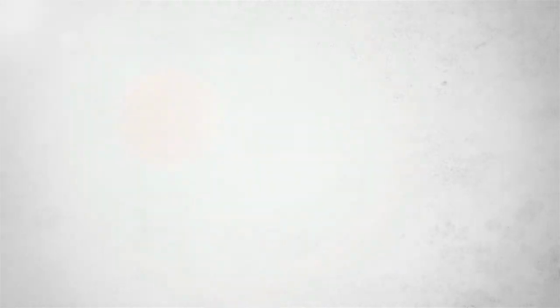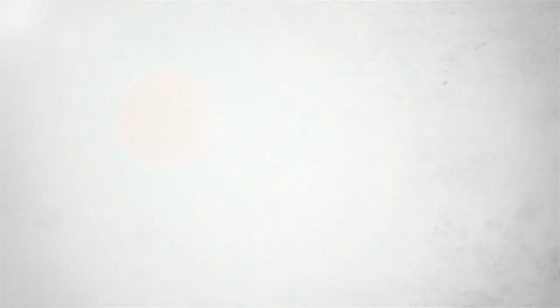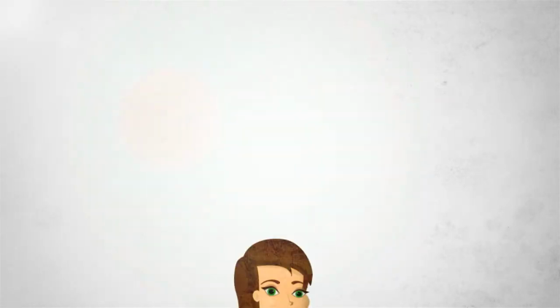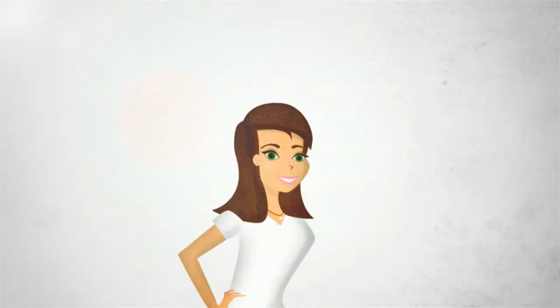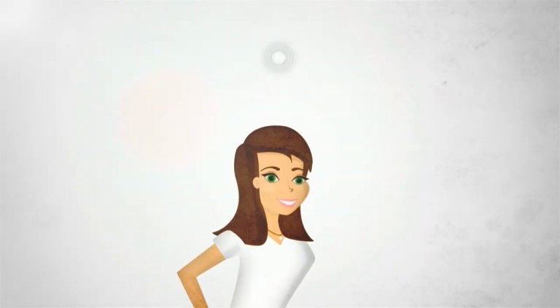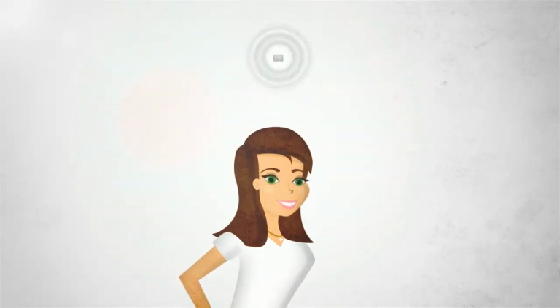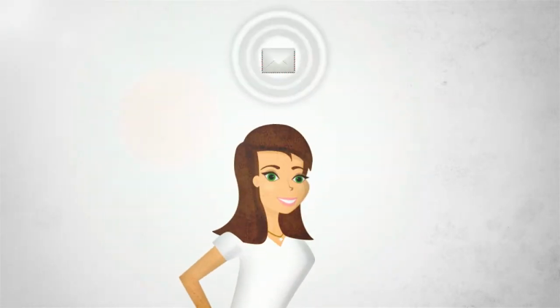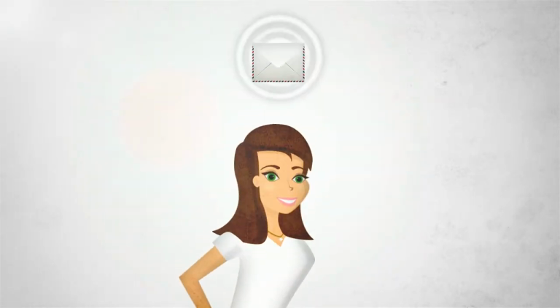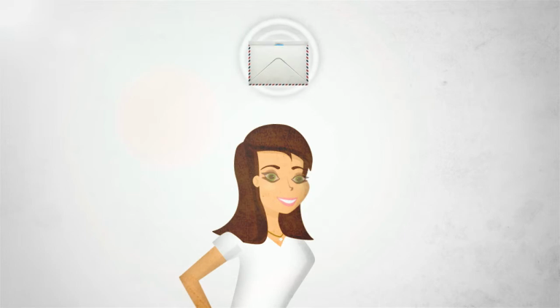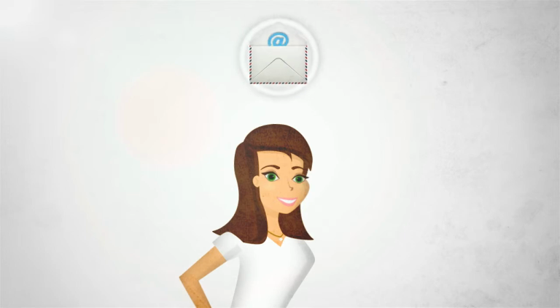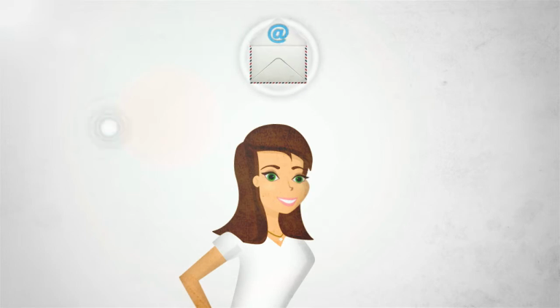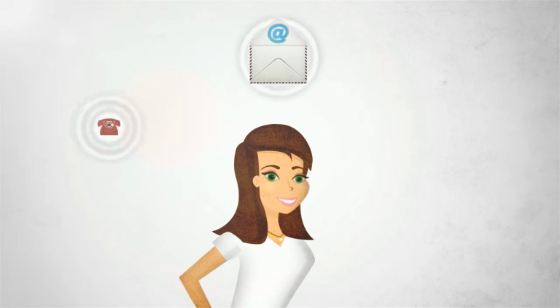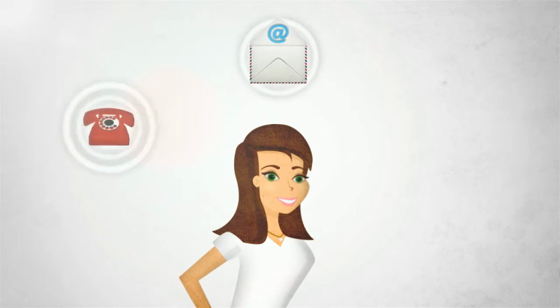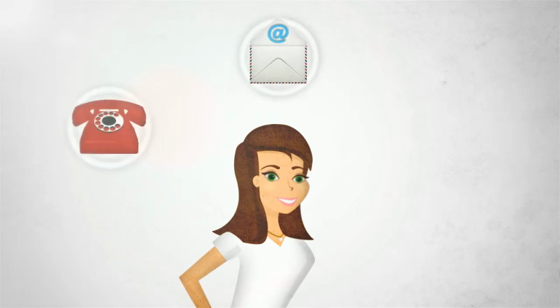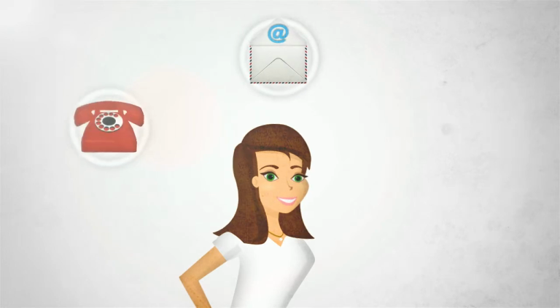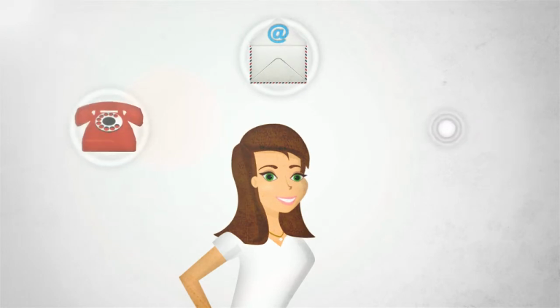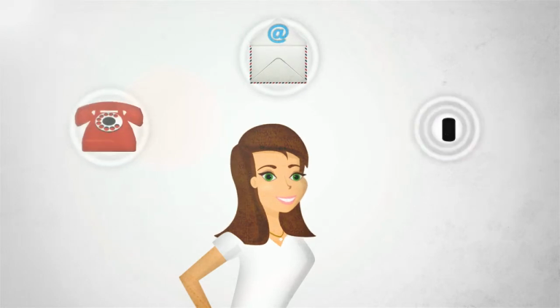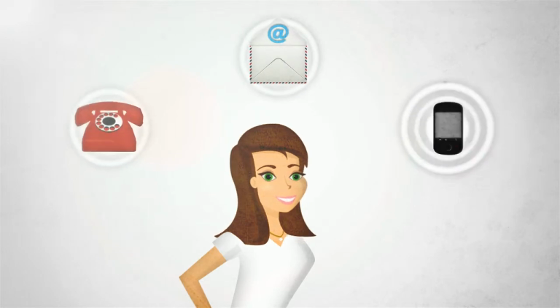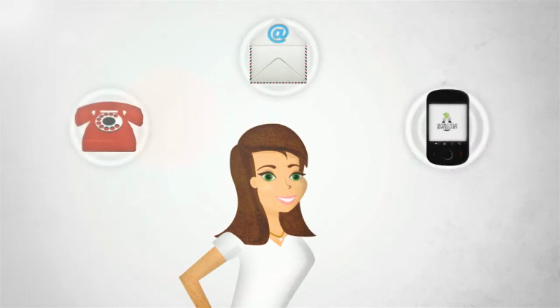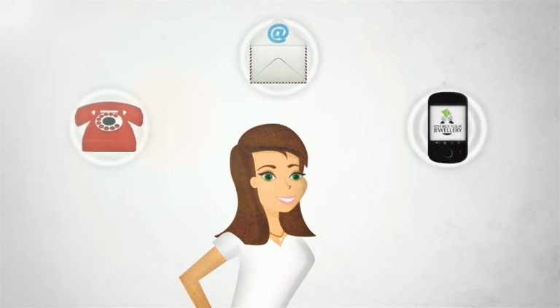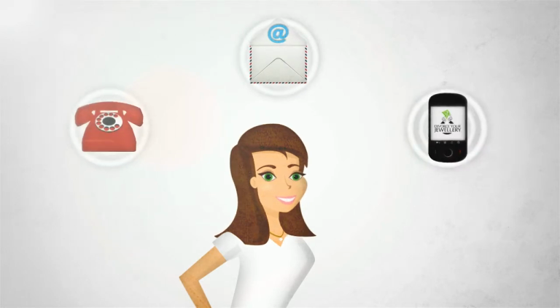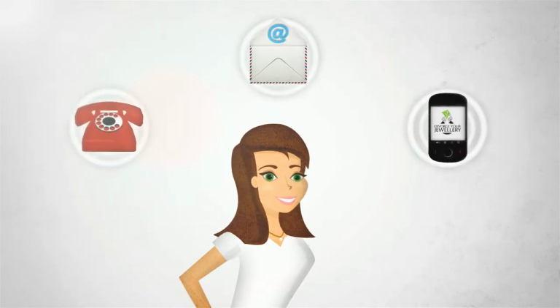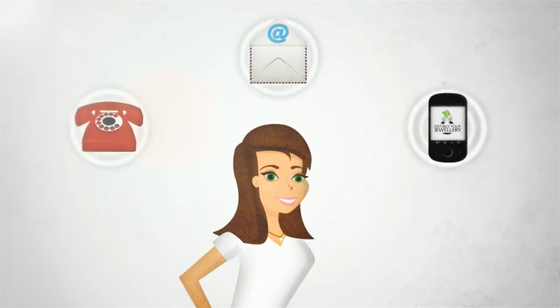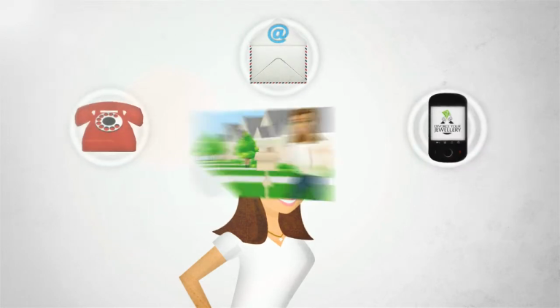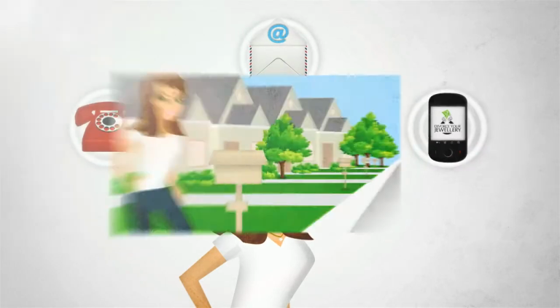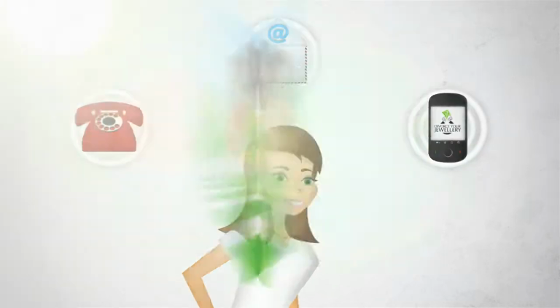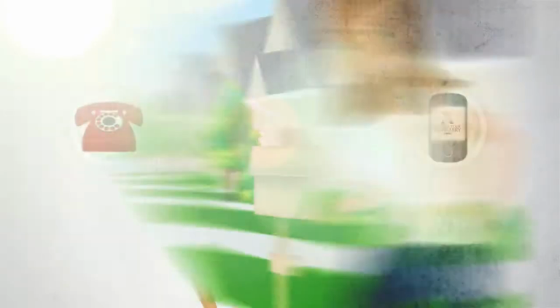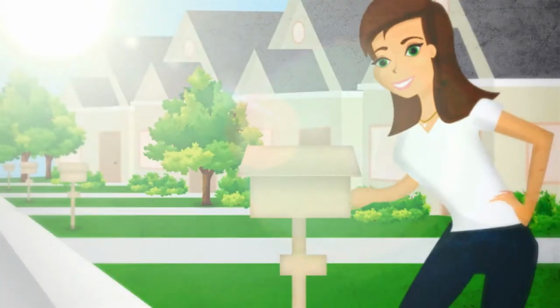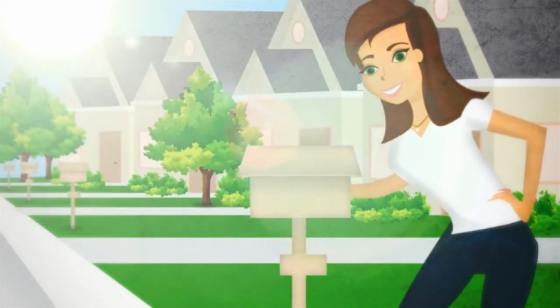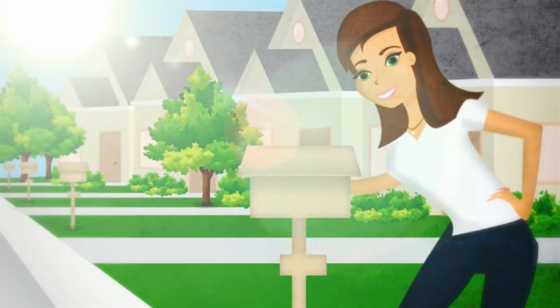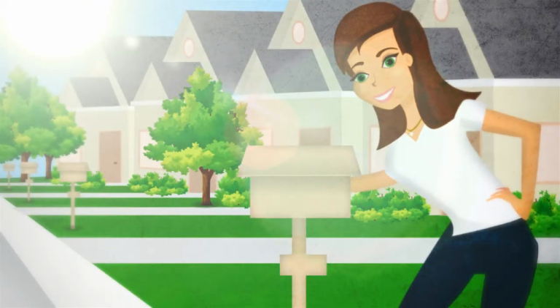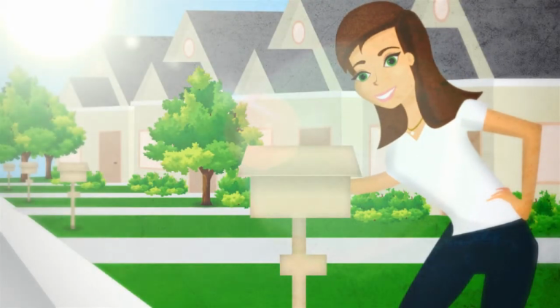Order your free PostSafe pack by emailing, calling or SMSing us. You'll receive your pack within a day or two.